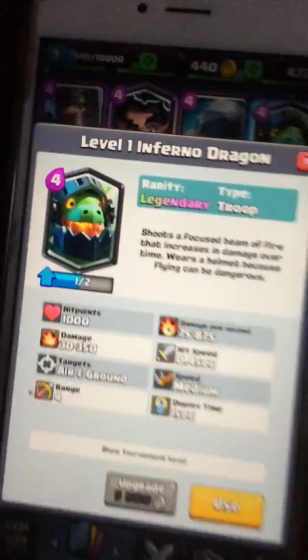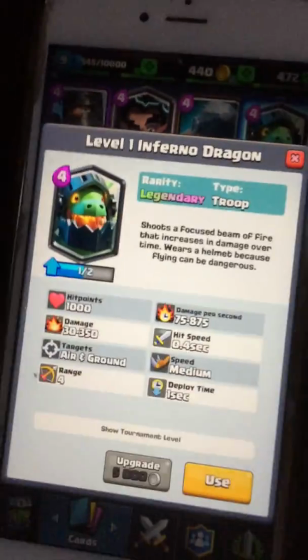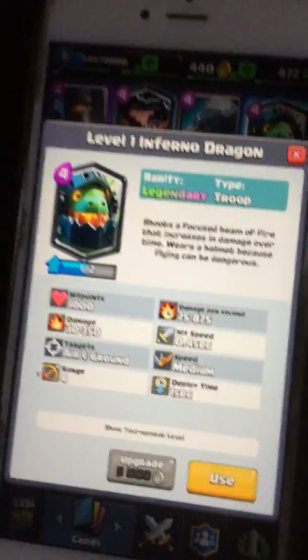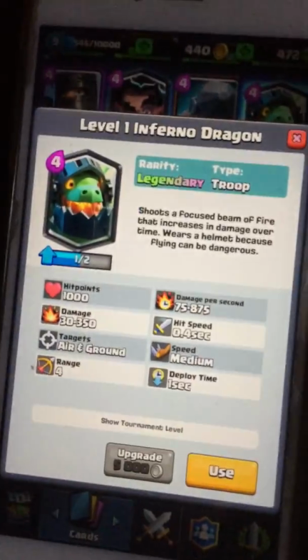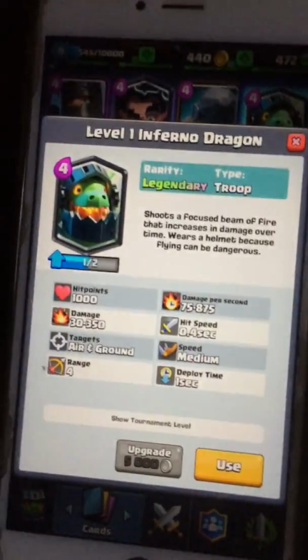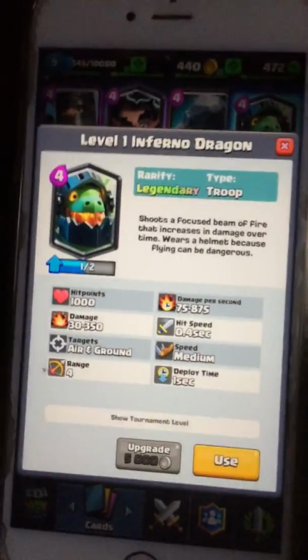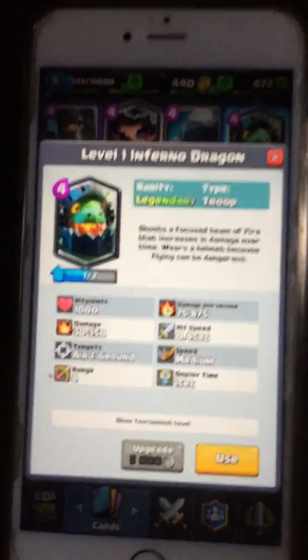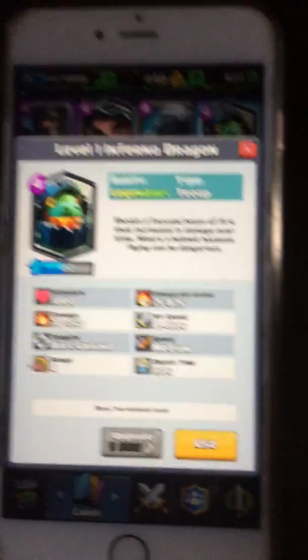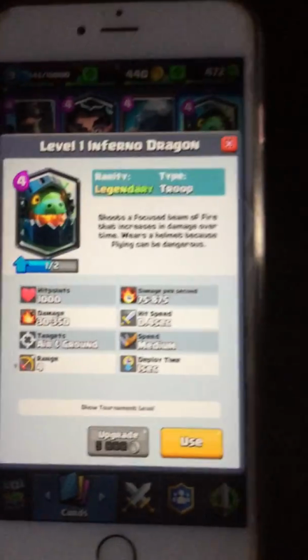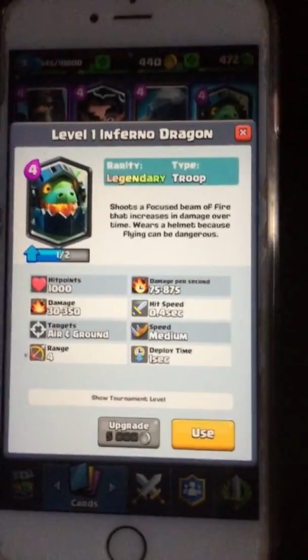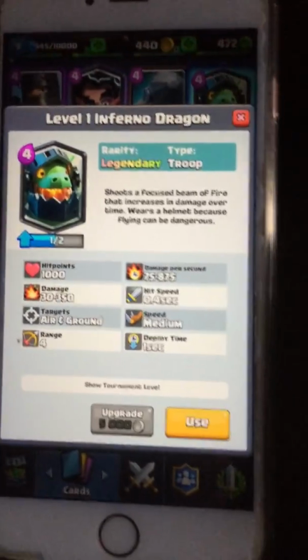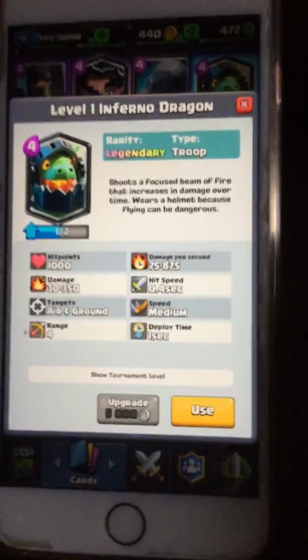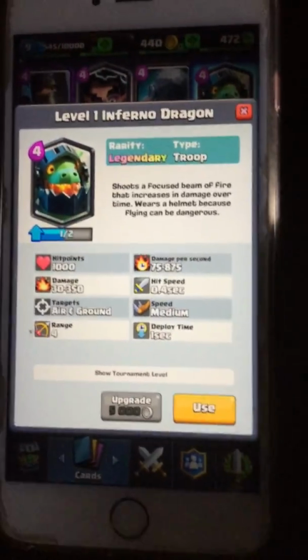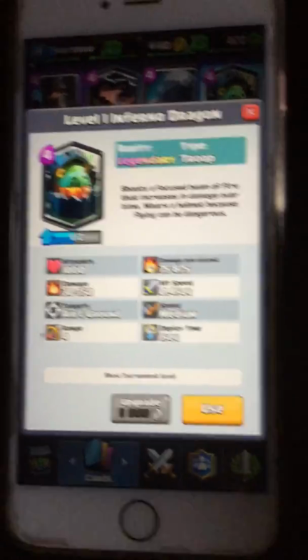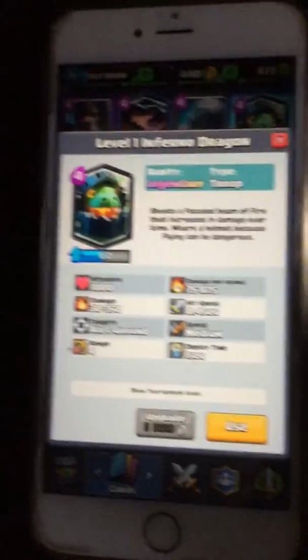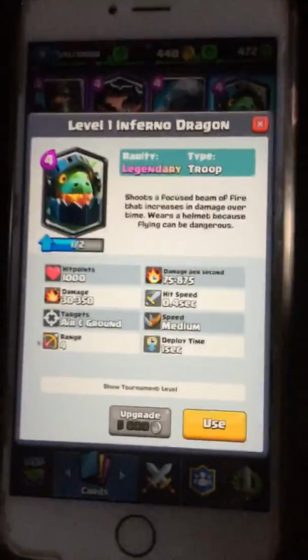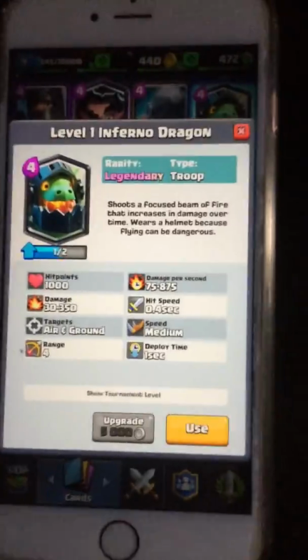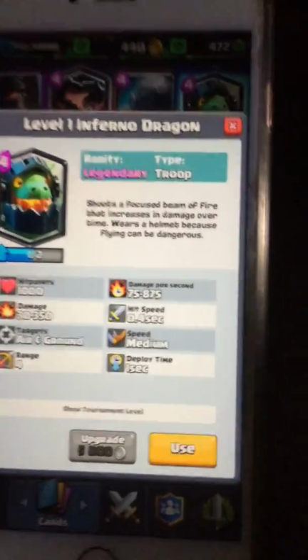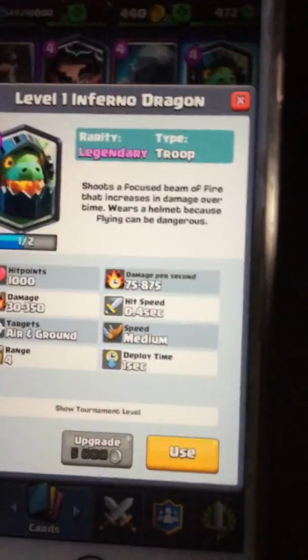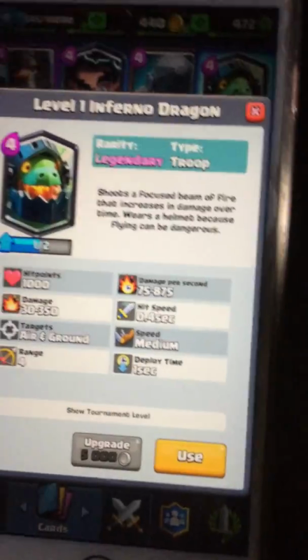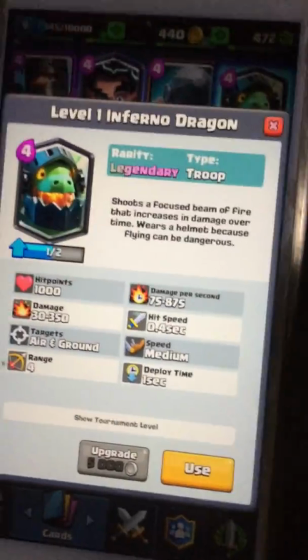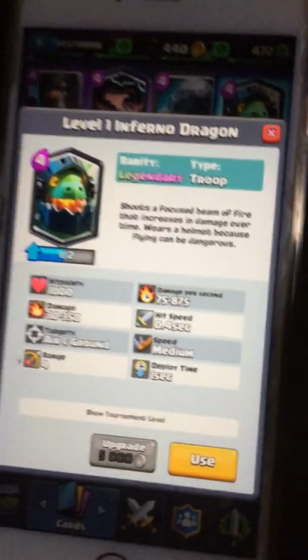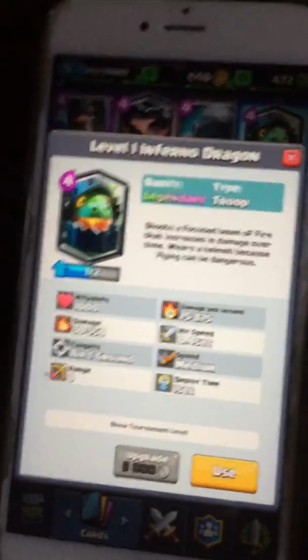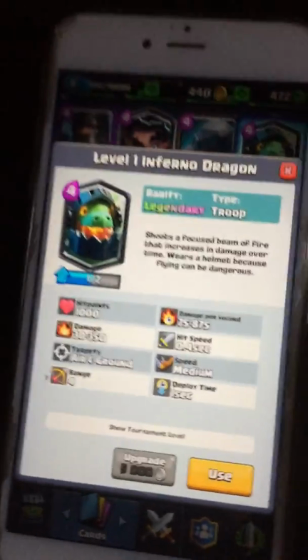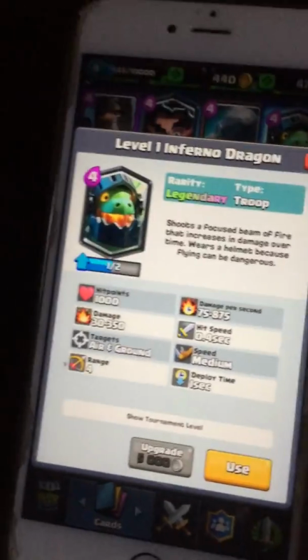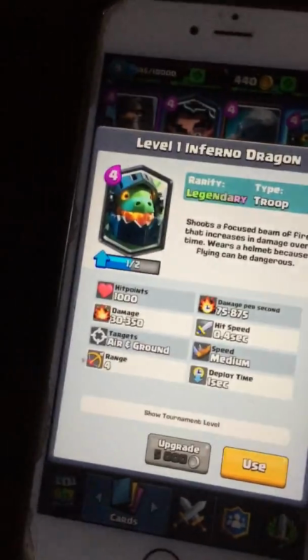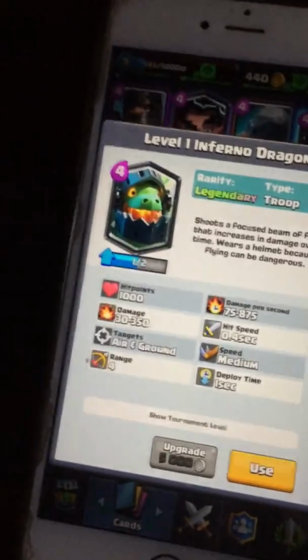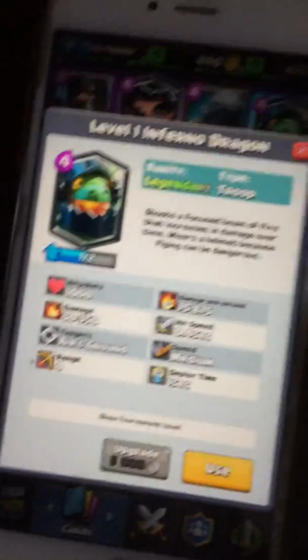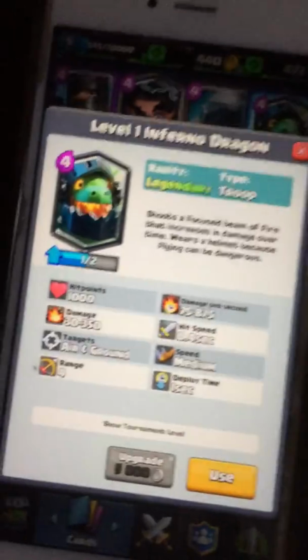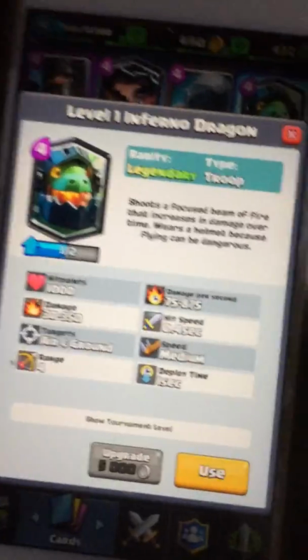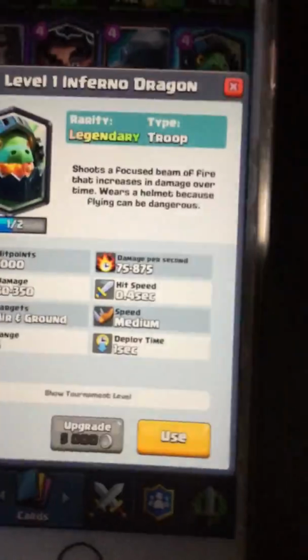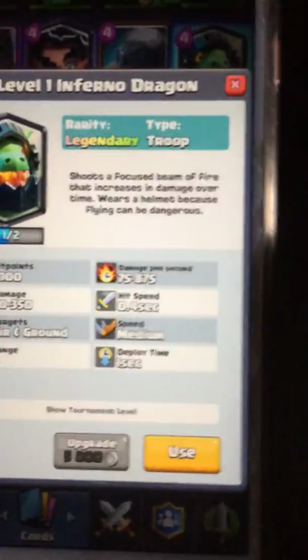But this is what I got out of the second free chest — an Inferno Dragon! I was like wow, that's amazing.